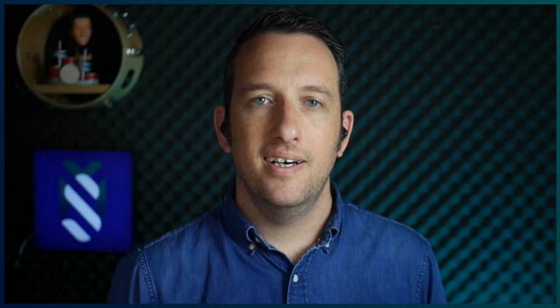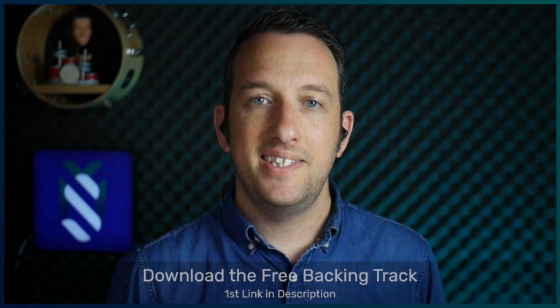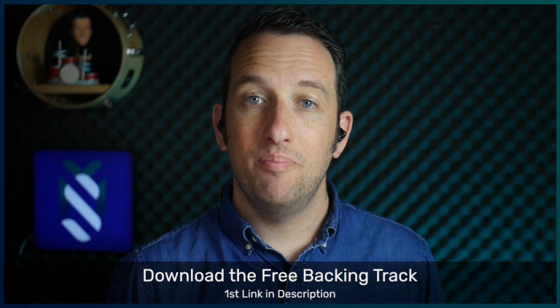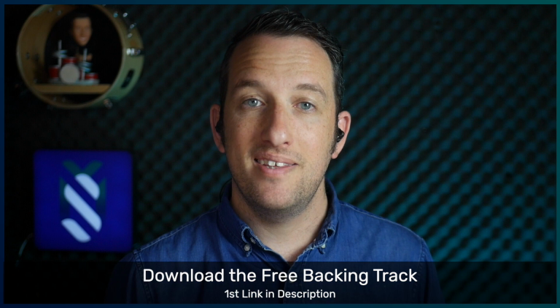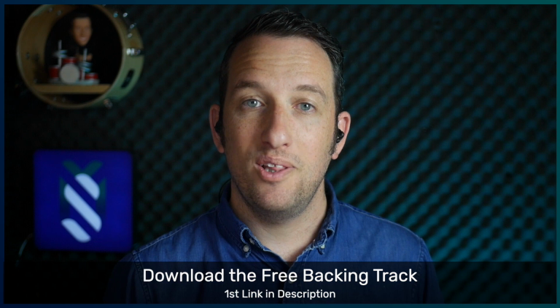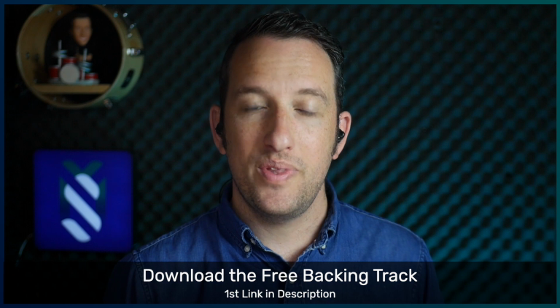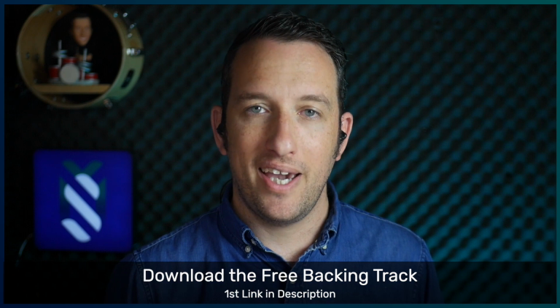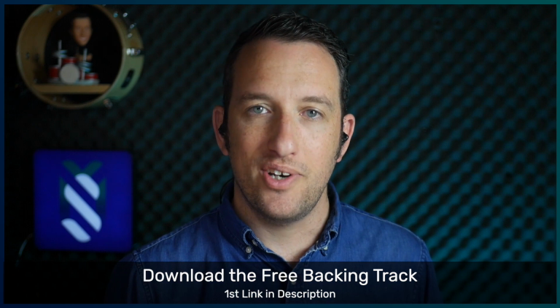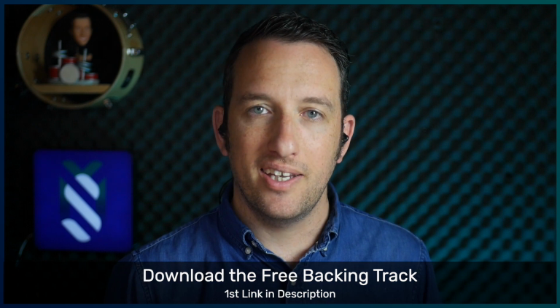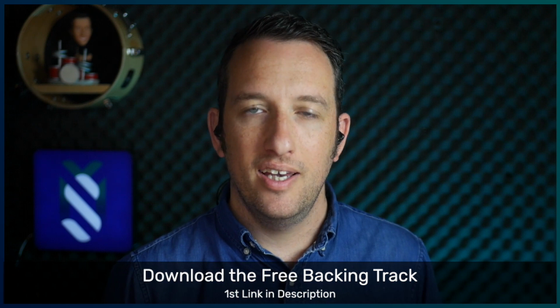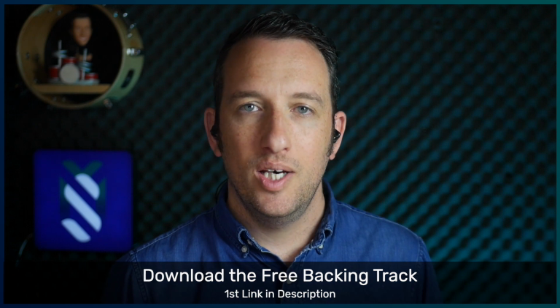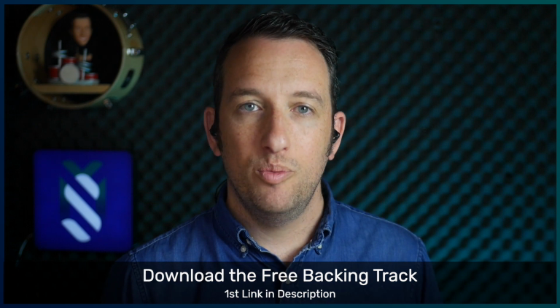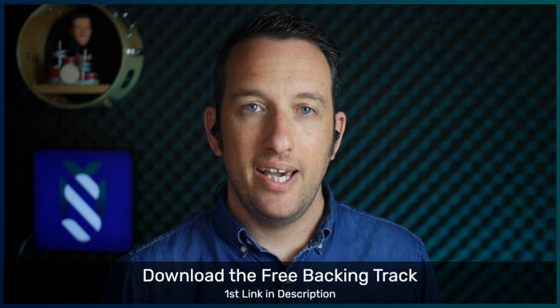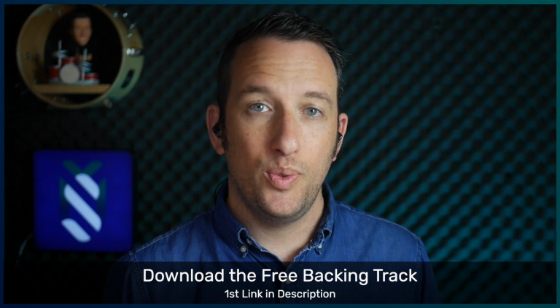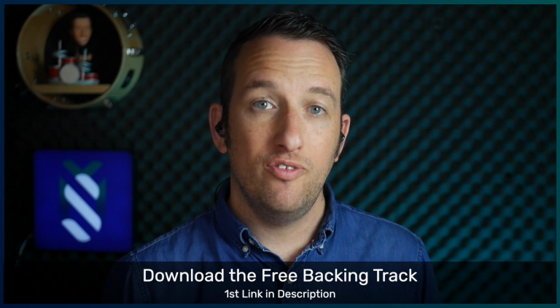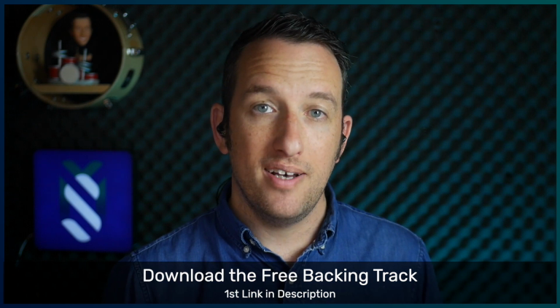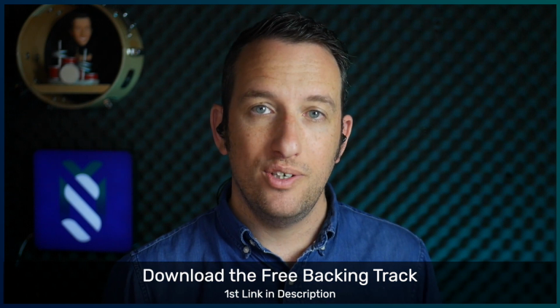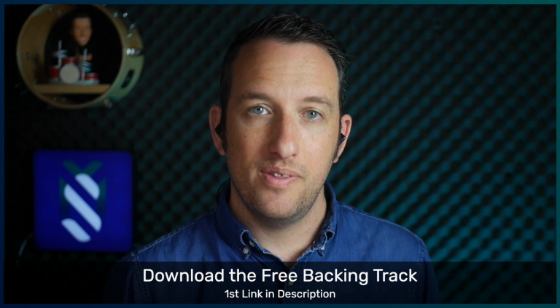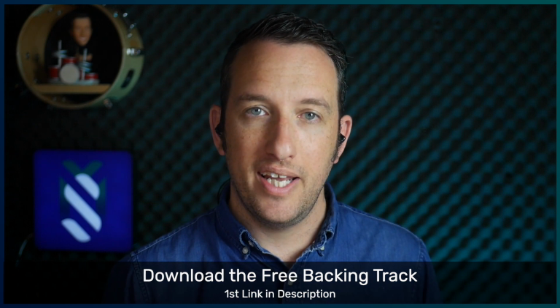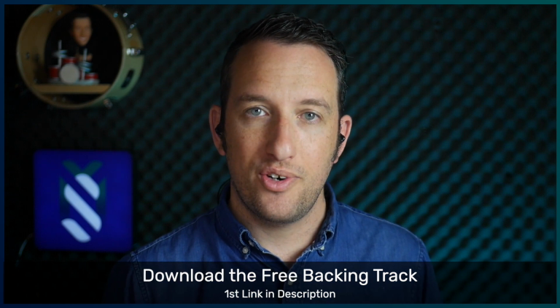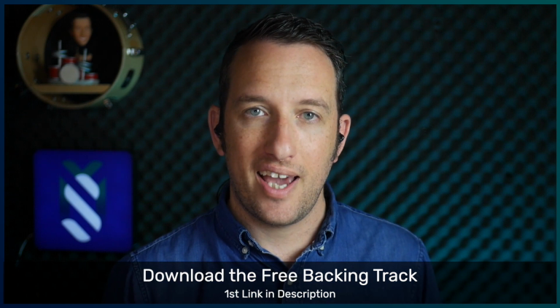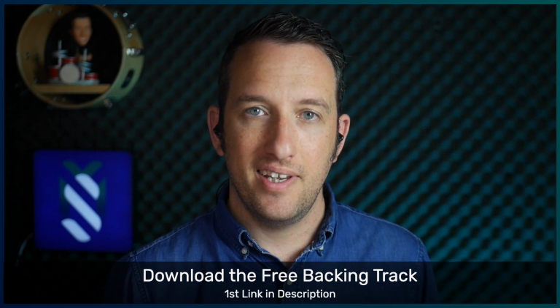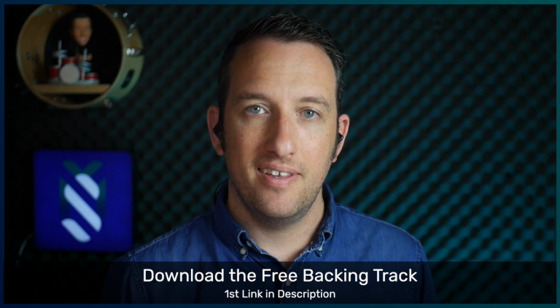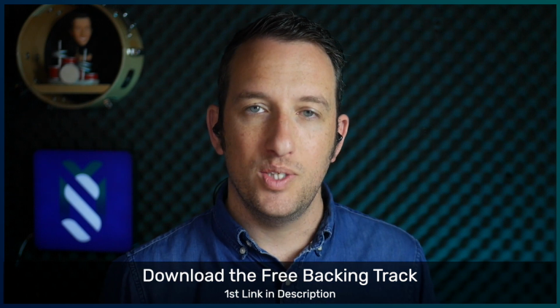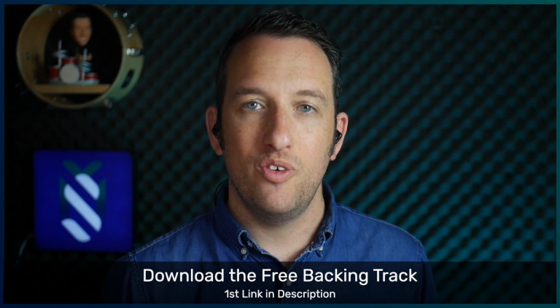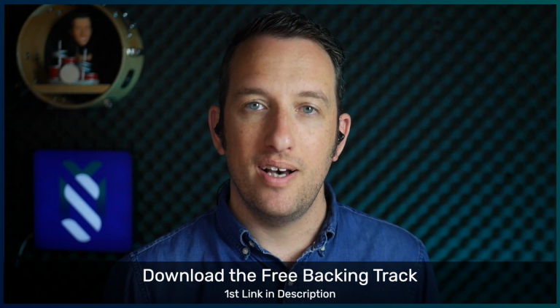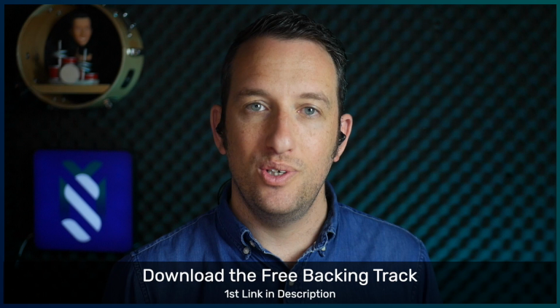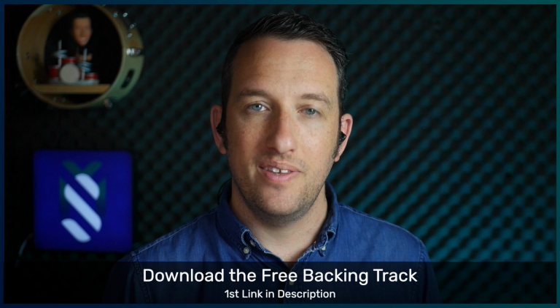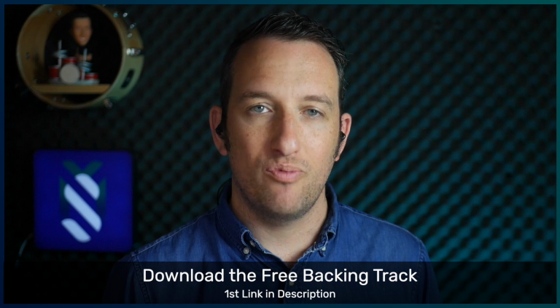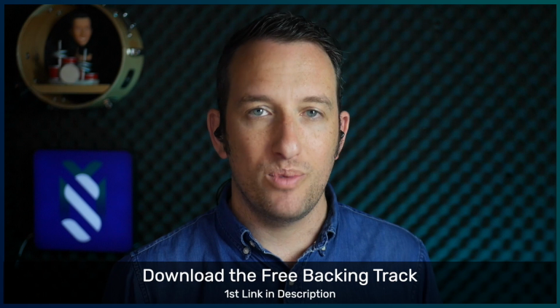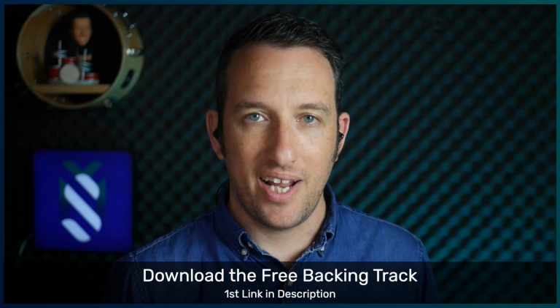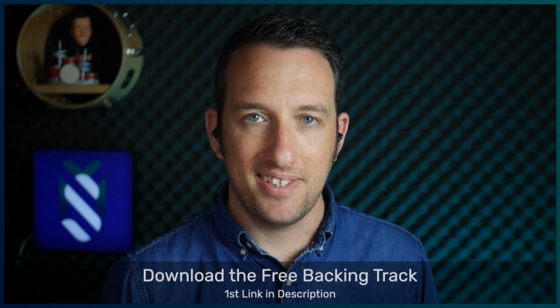Let's now play this along with the backing track. We'll play 12 bars using the rim shot accent.